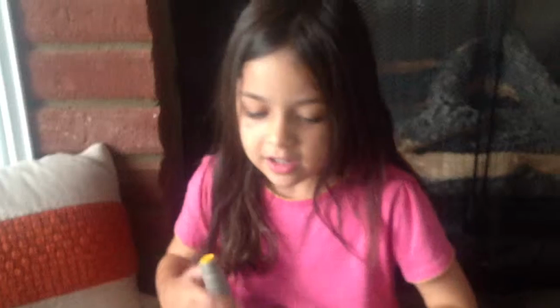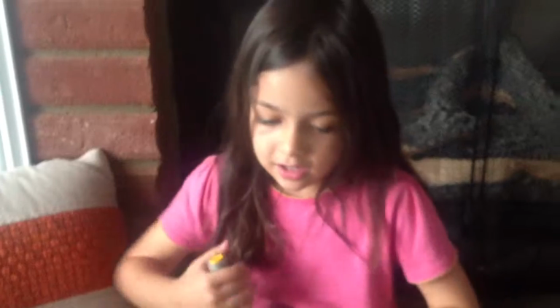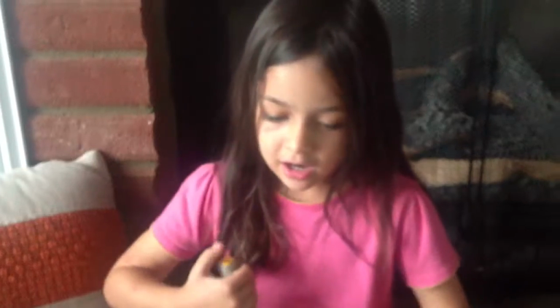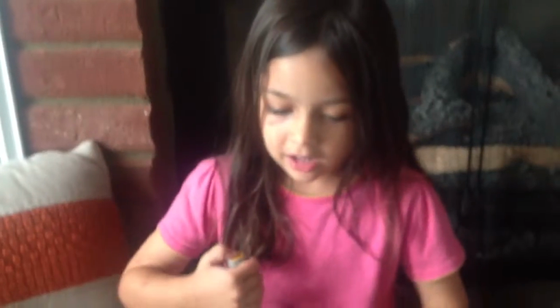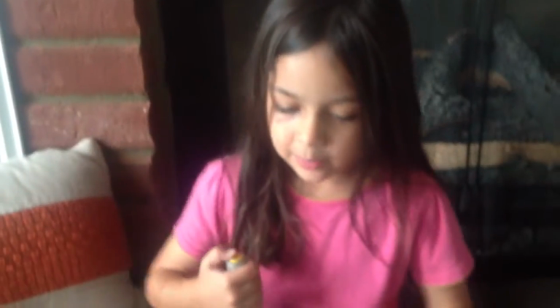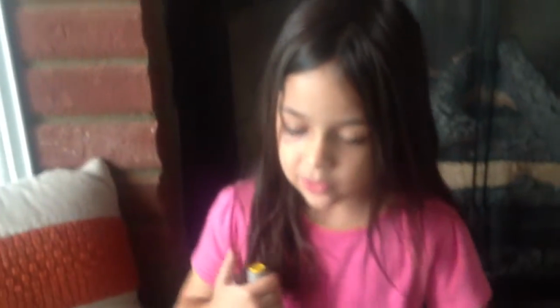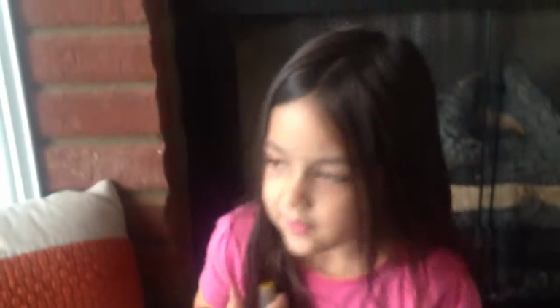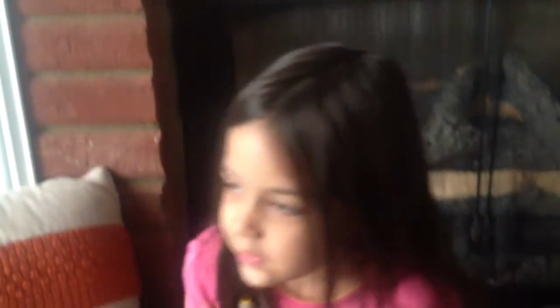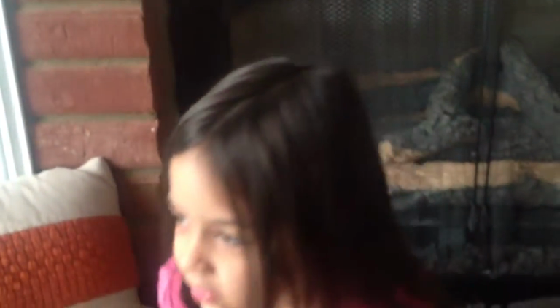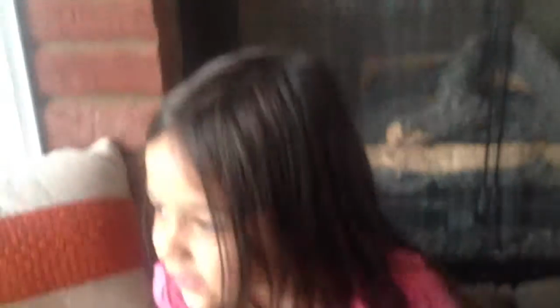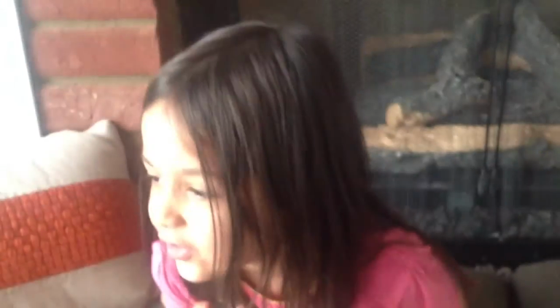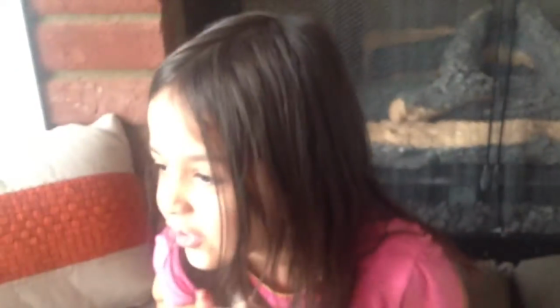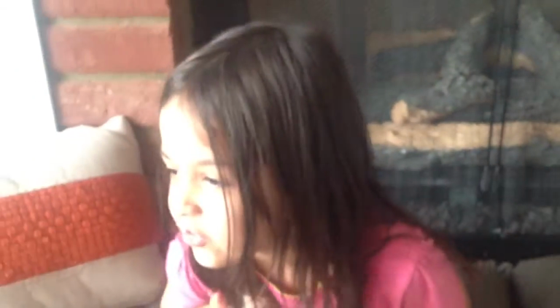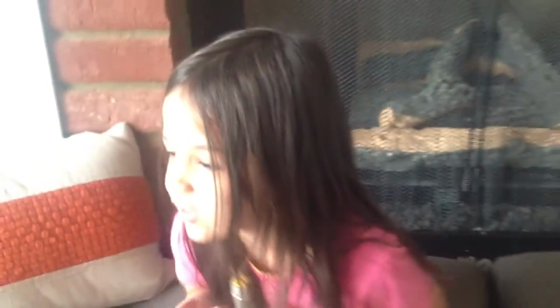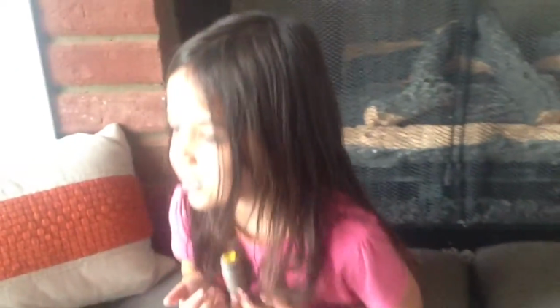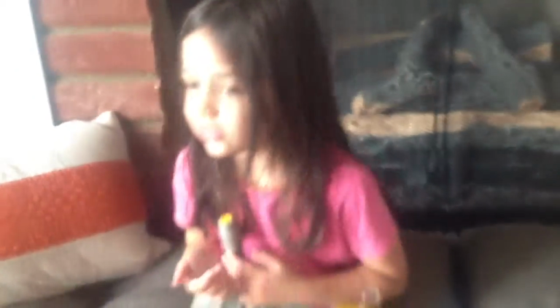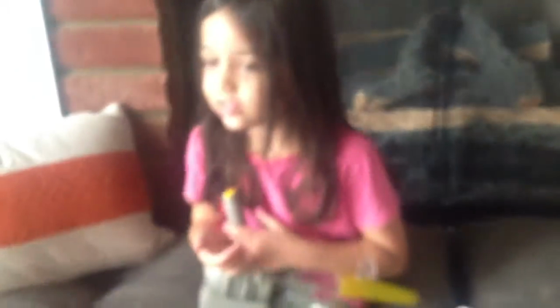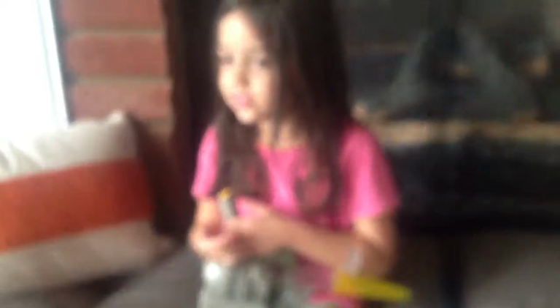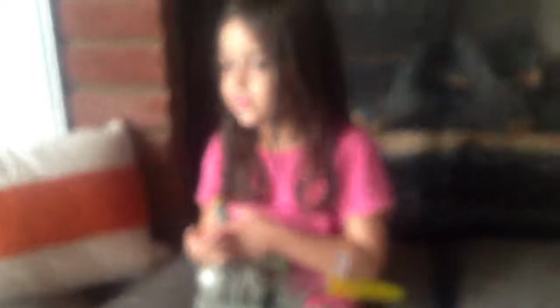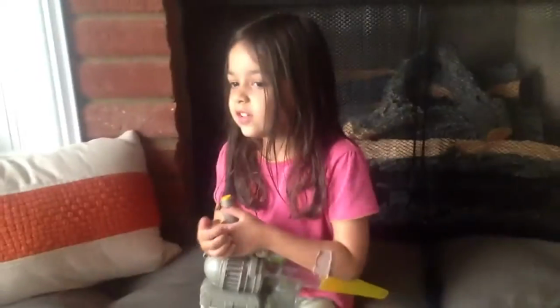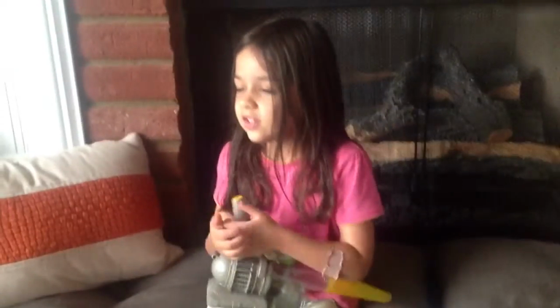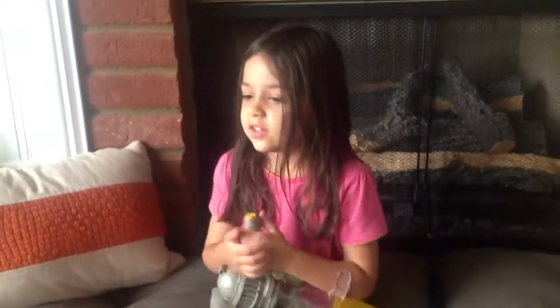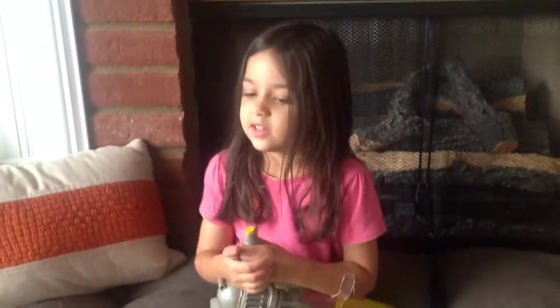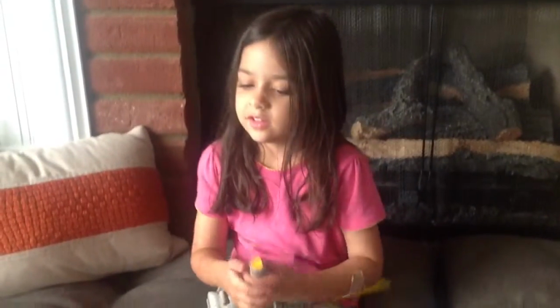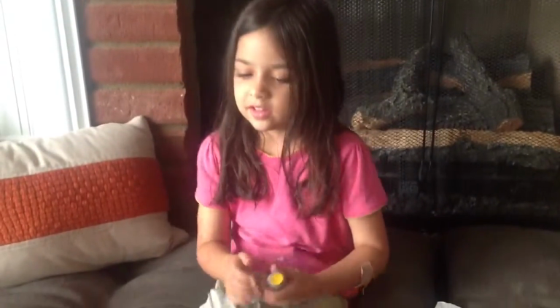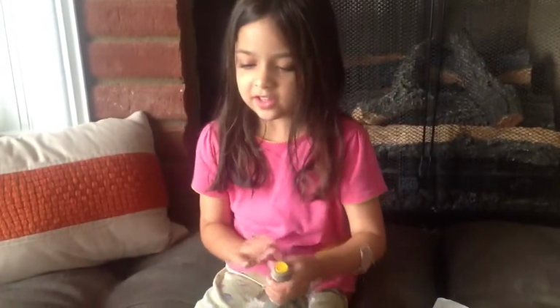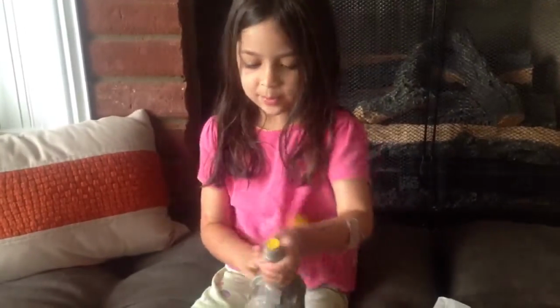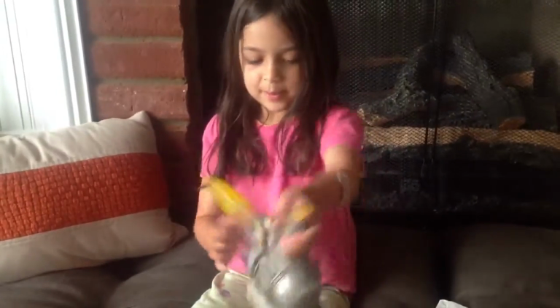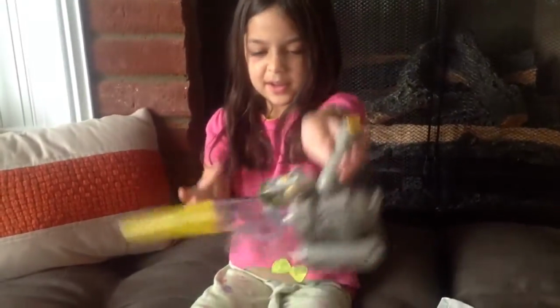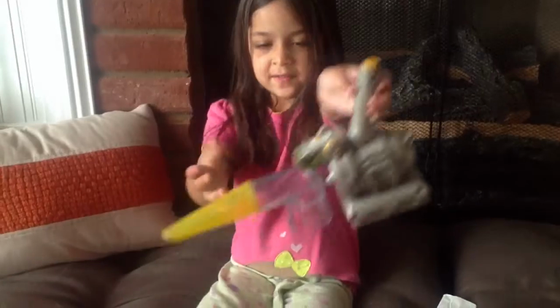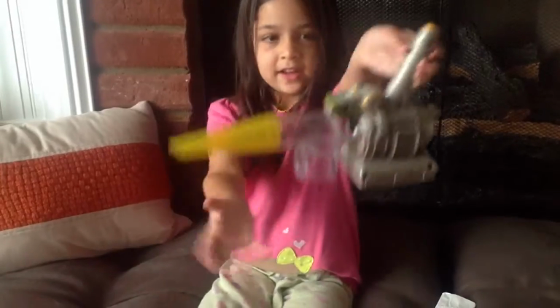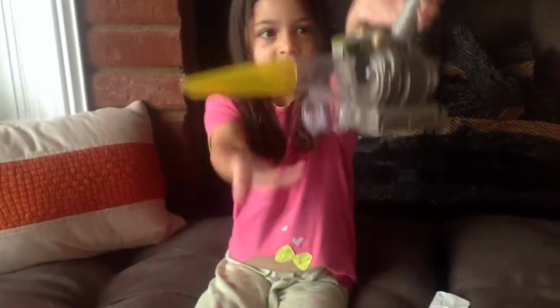Hi, I'm Sophie the Scientist, and this is my bug vacuum.